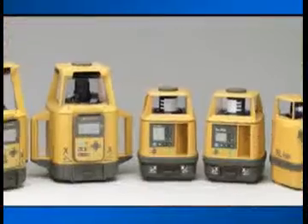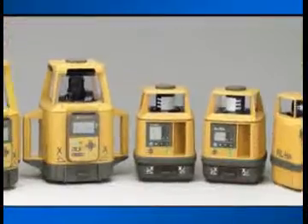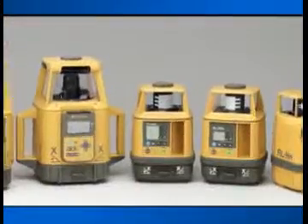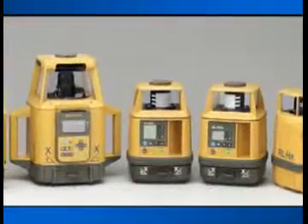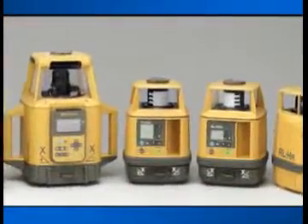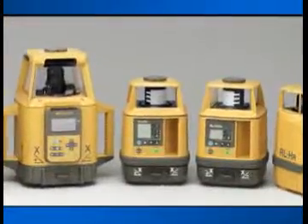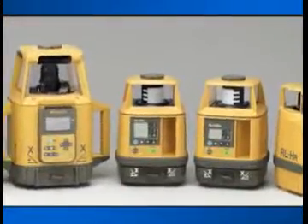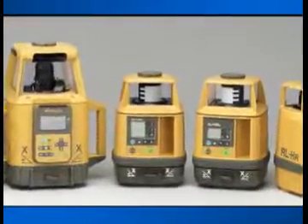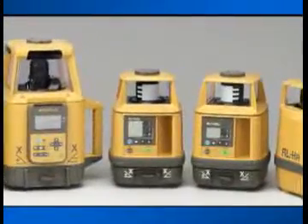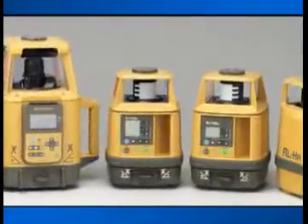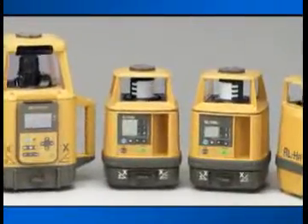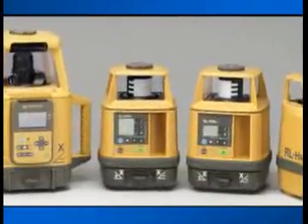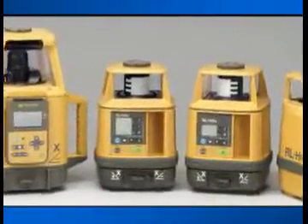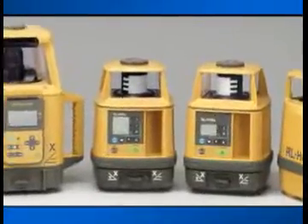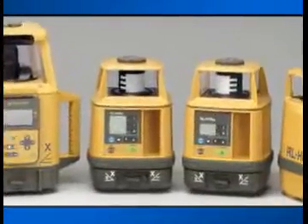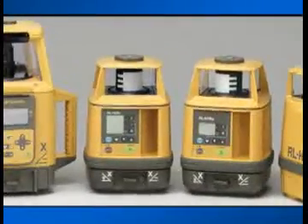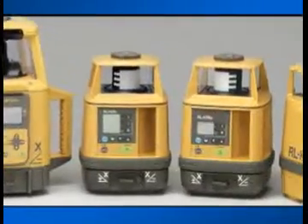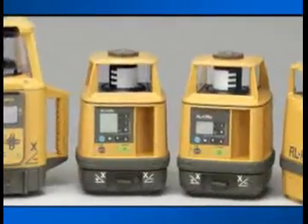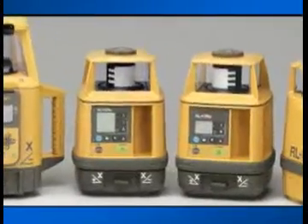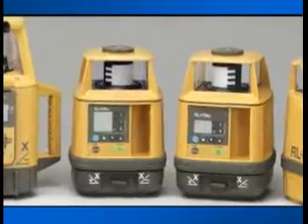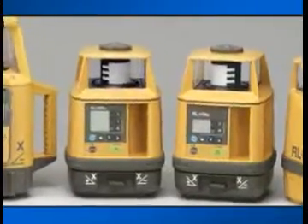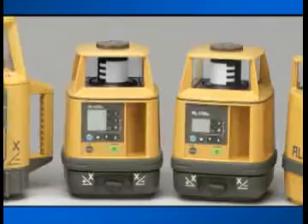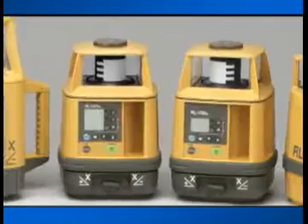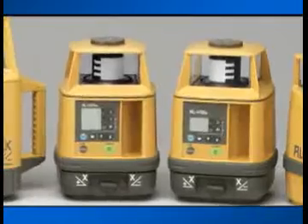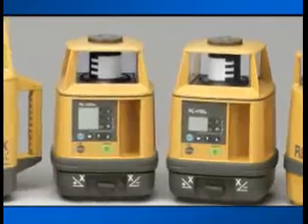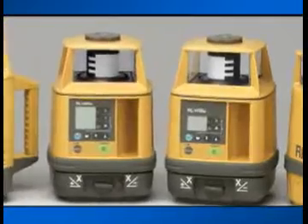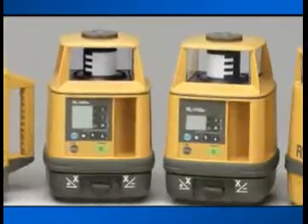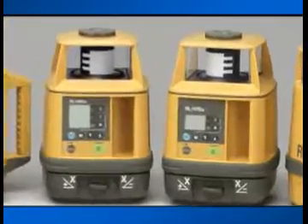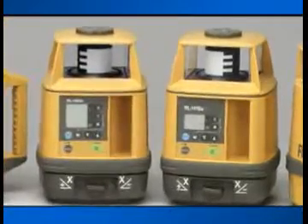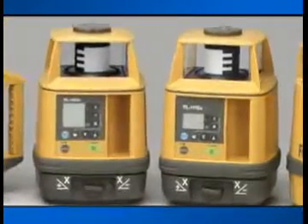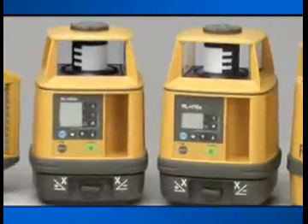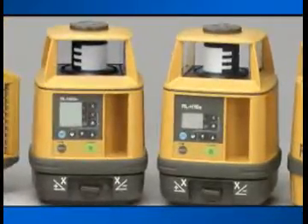For the best value in self-leveling slope lasers, remember the Topcon RL-H1S and RL-H2S lasers.